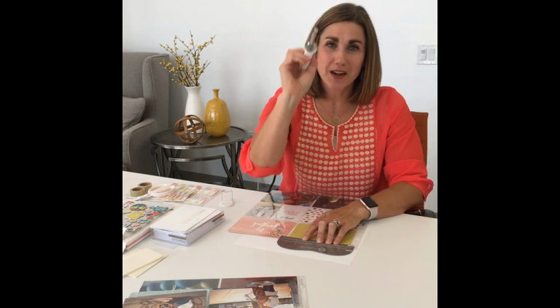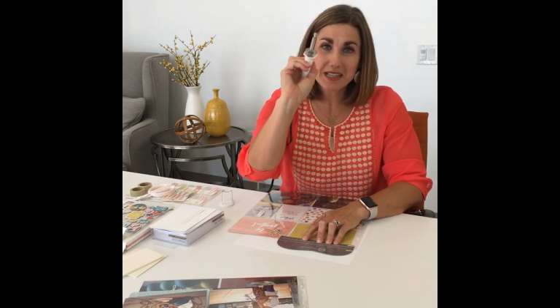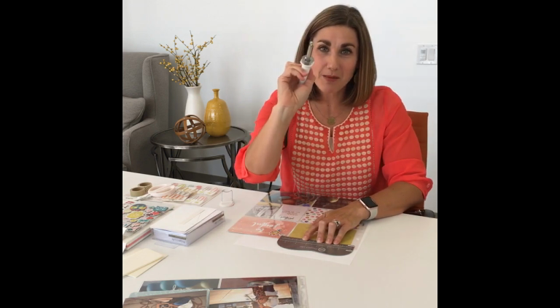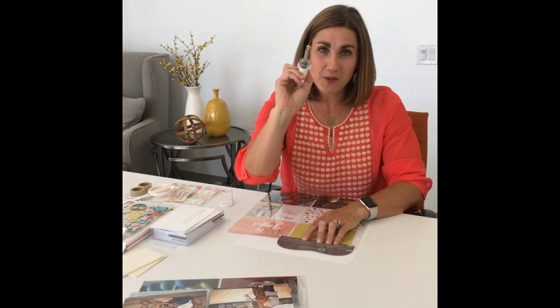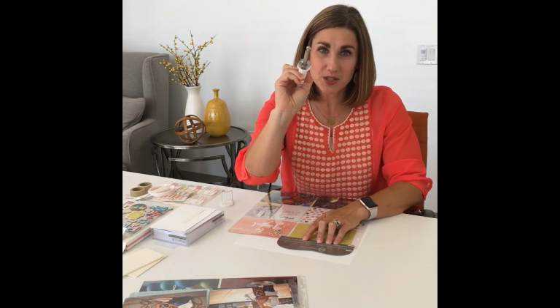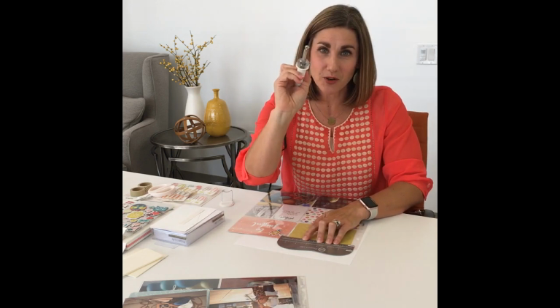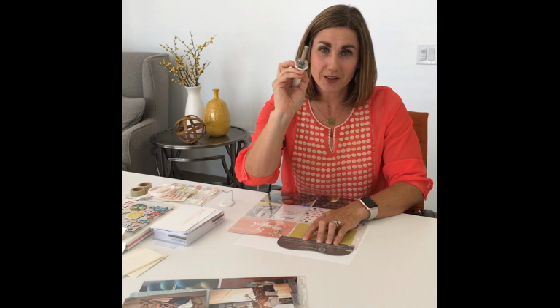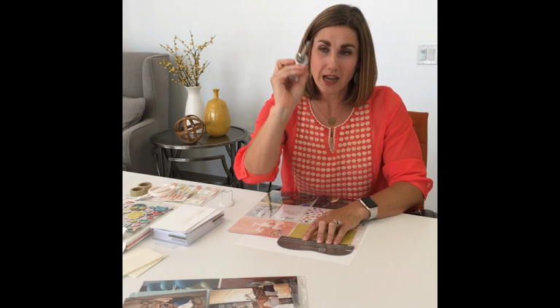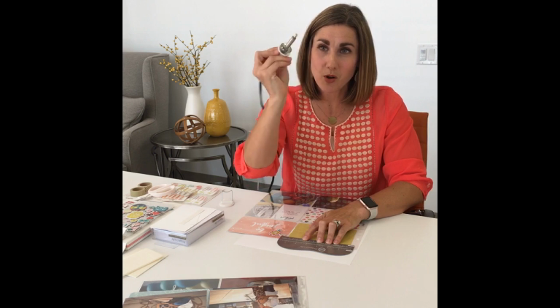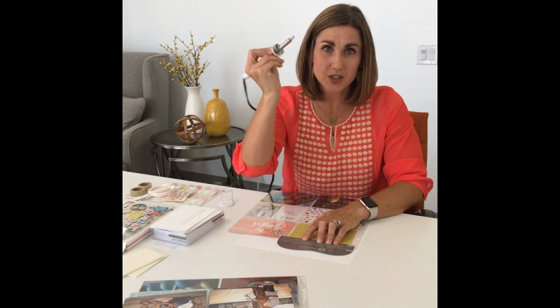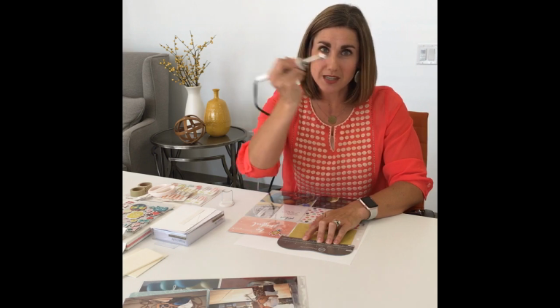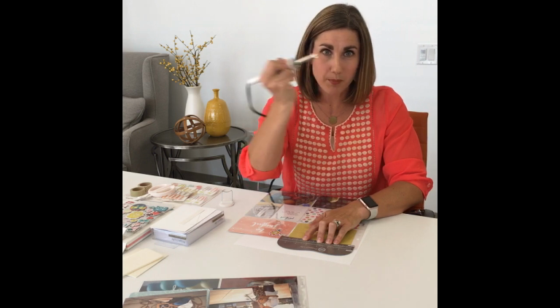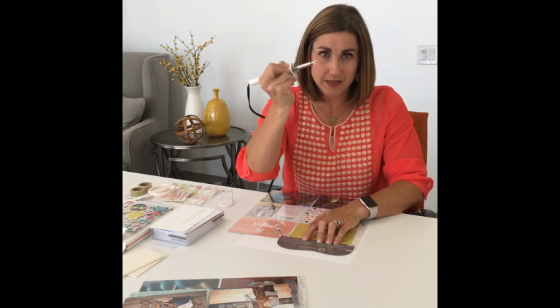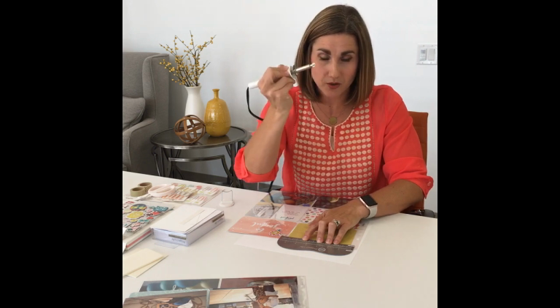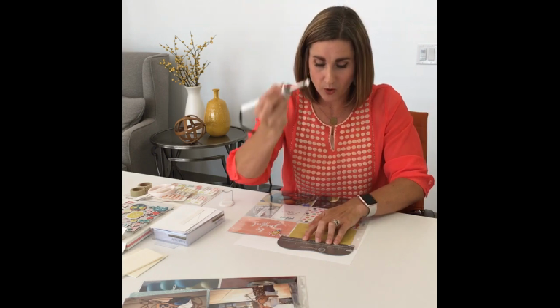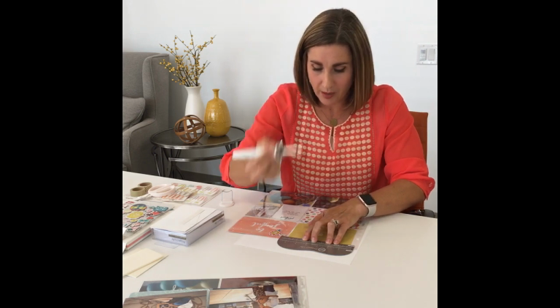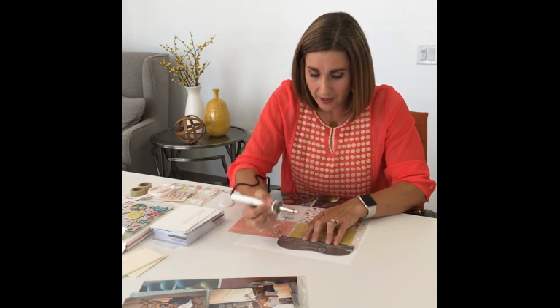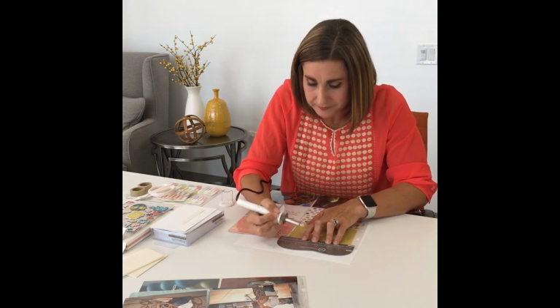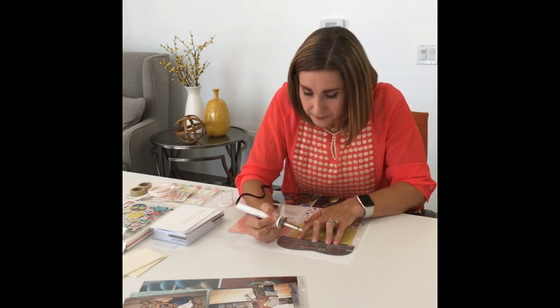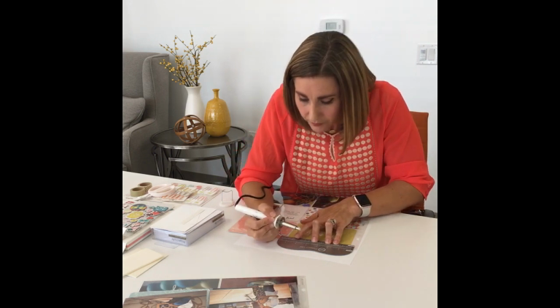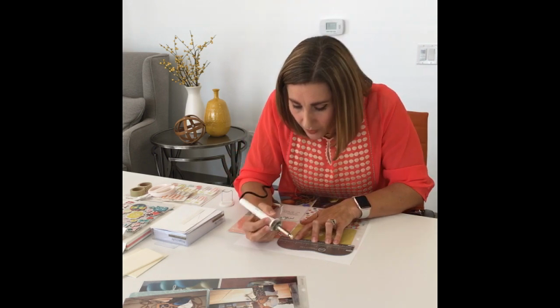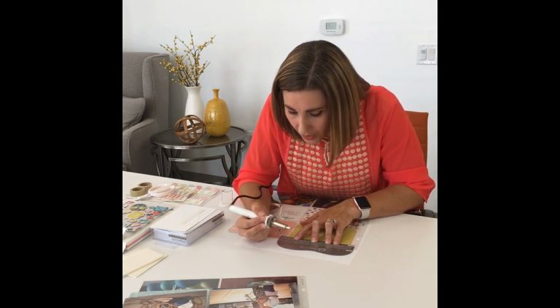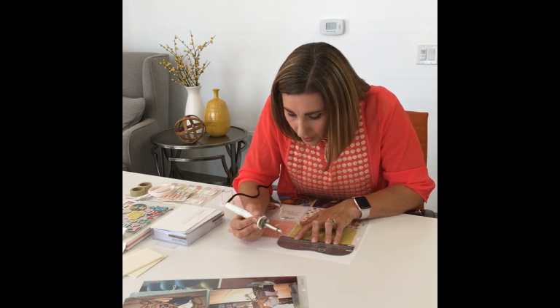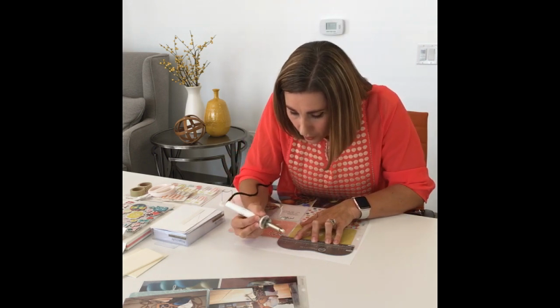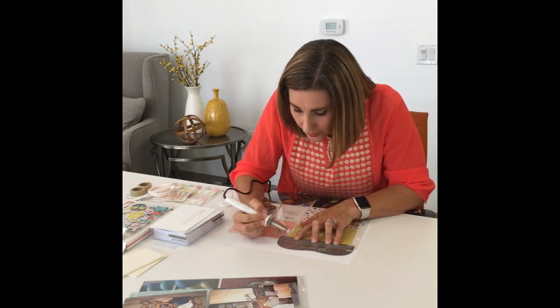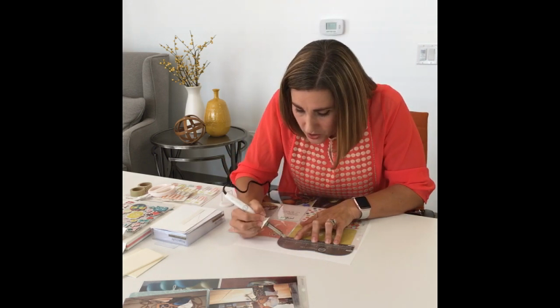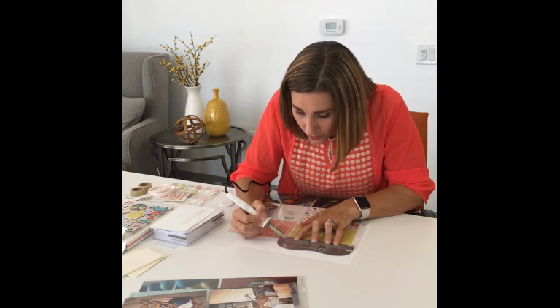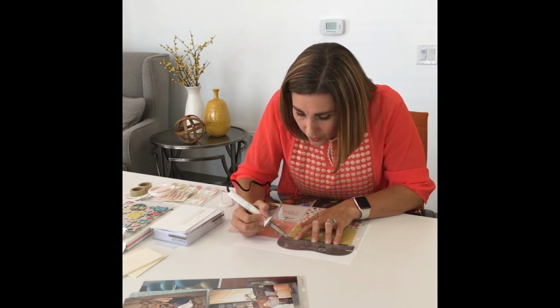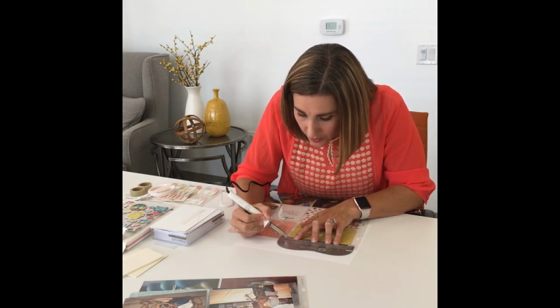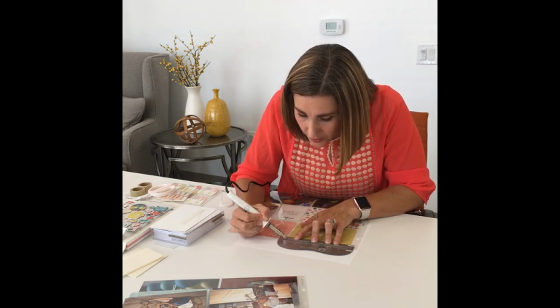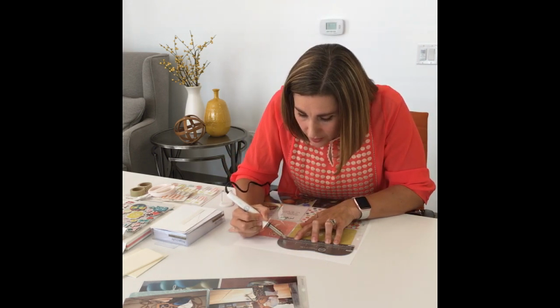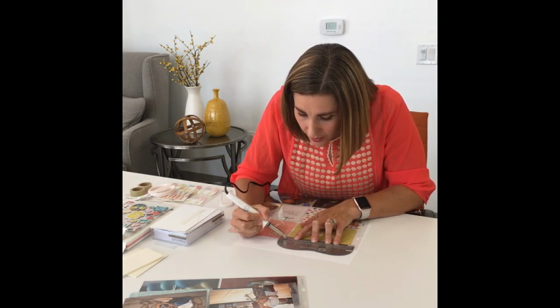I'm going to take my fuse tool and hold it just like a pencil or a pen, and I'm going to run it right along that little canal there.